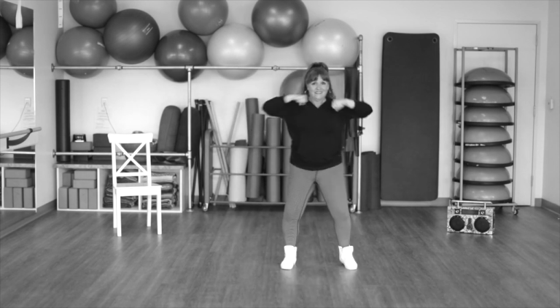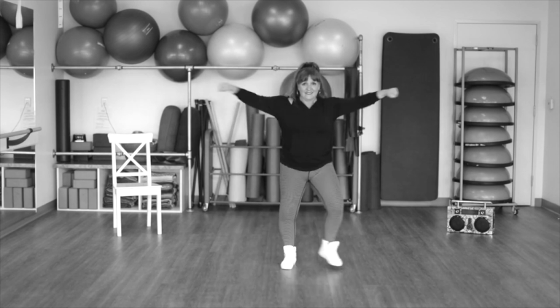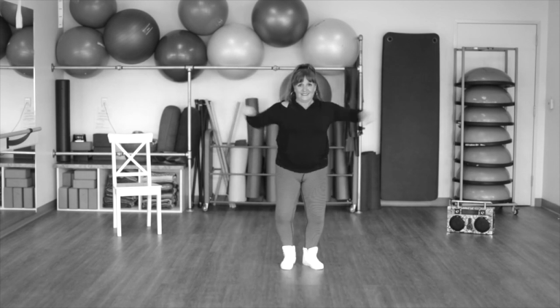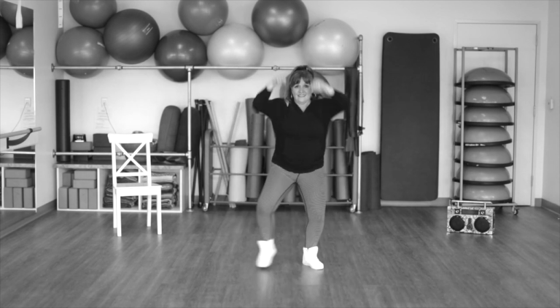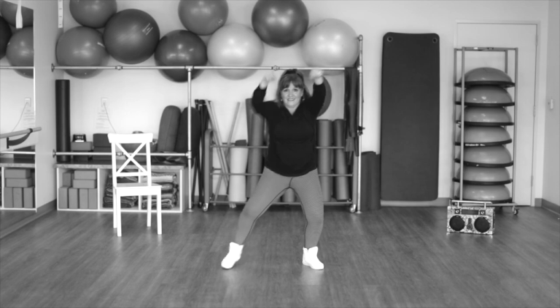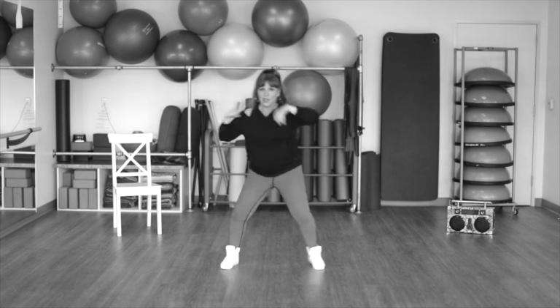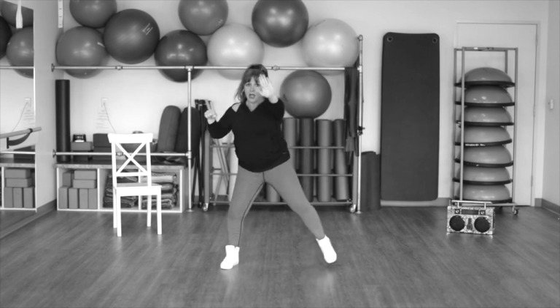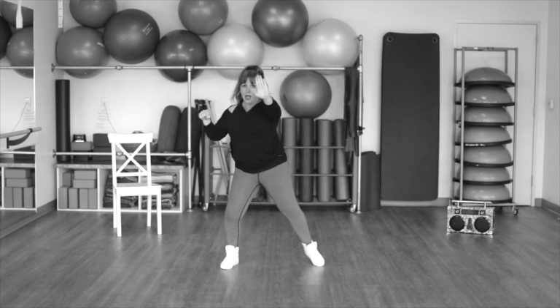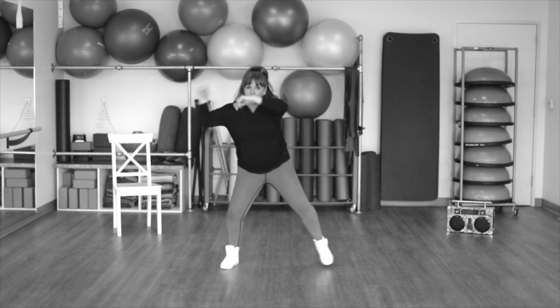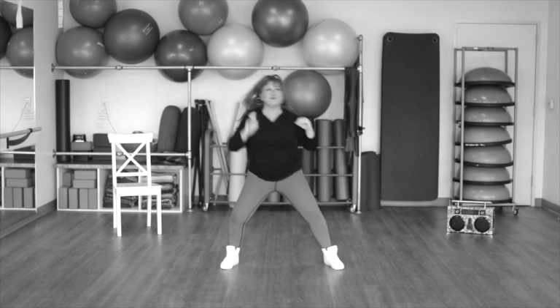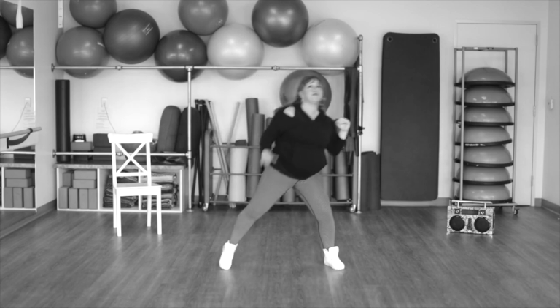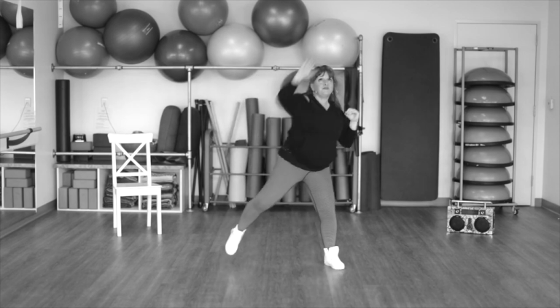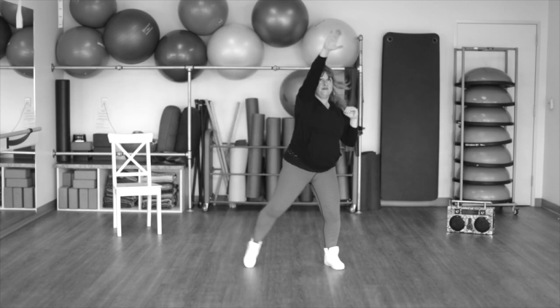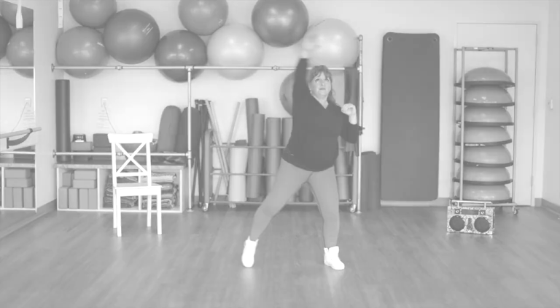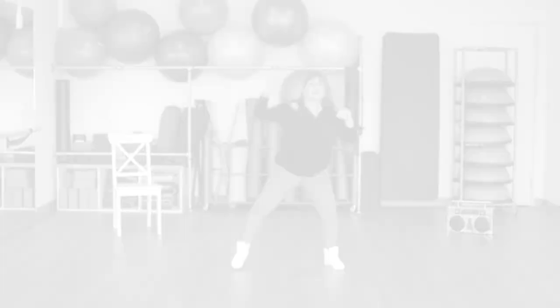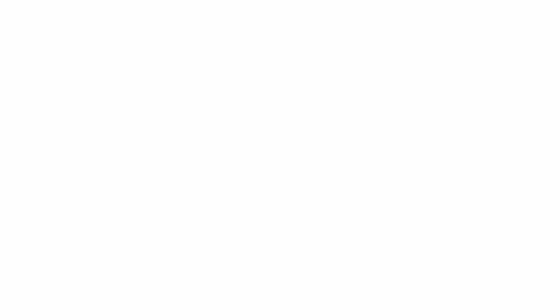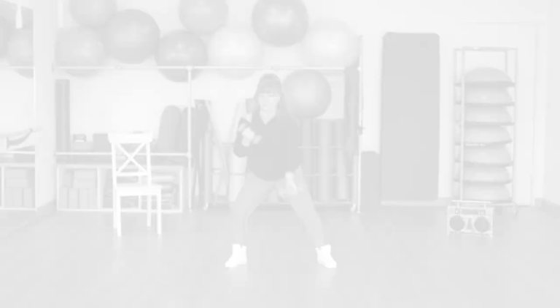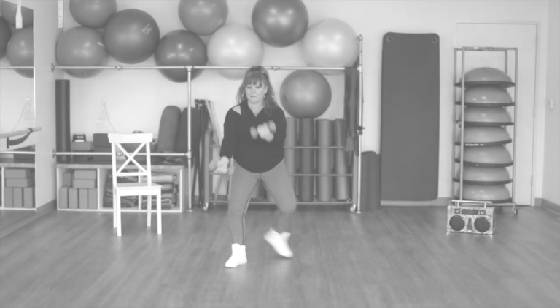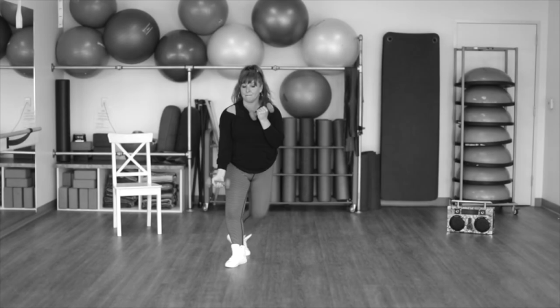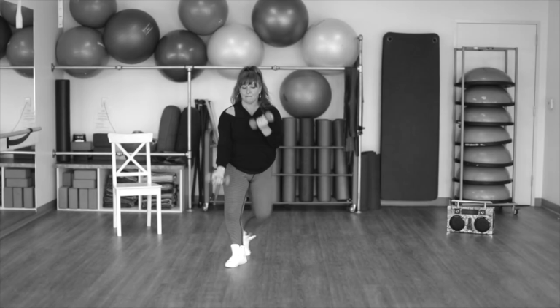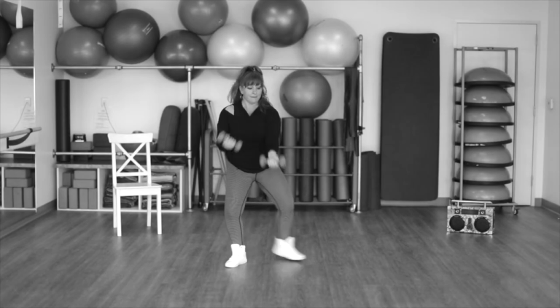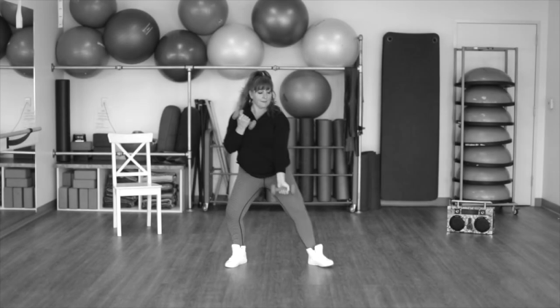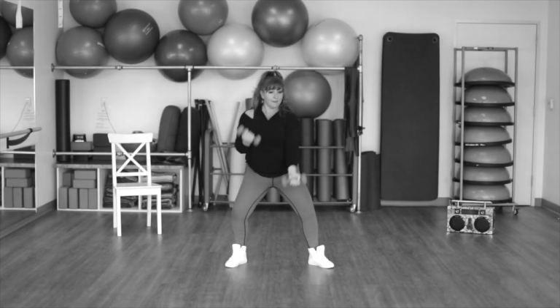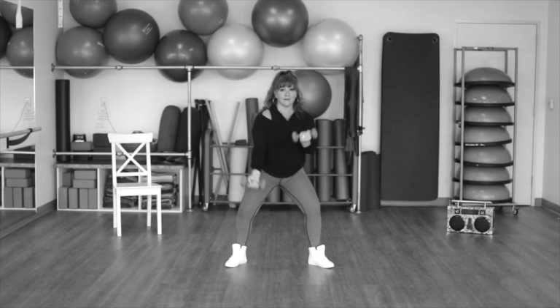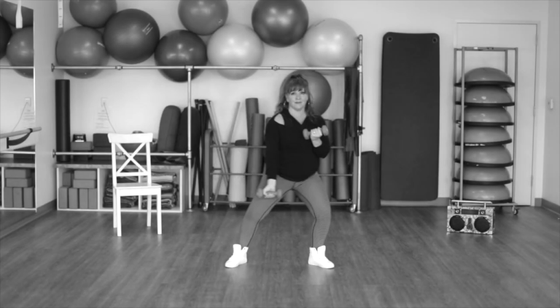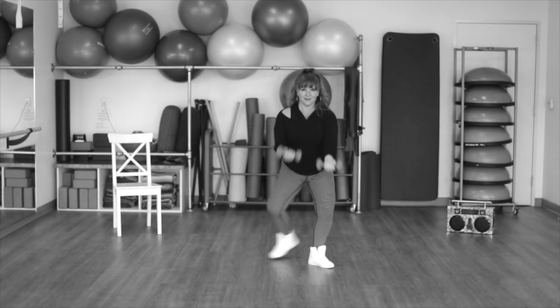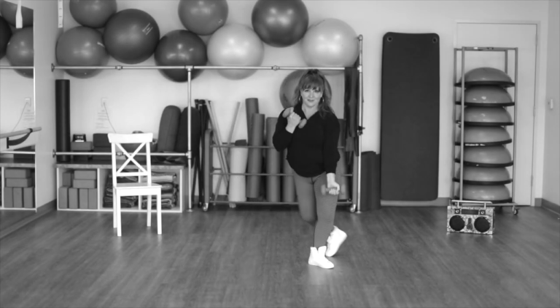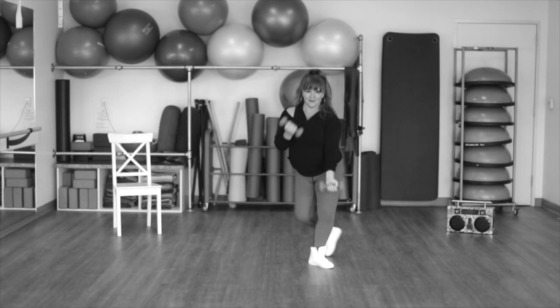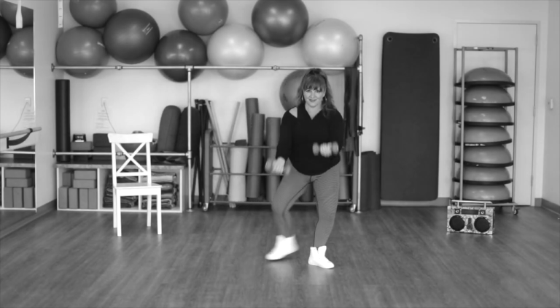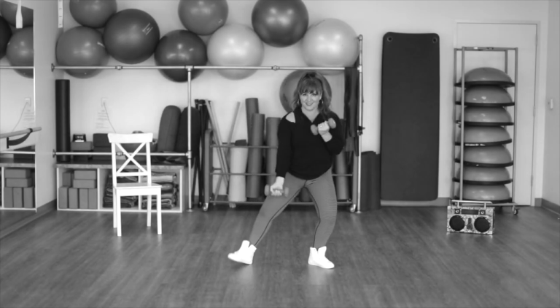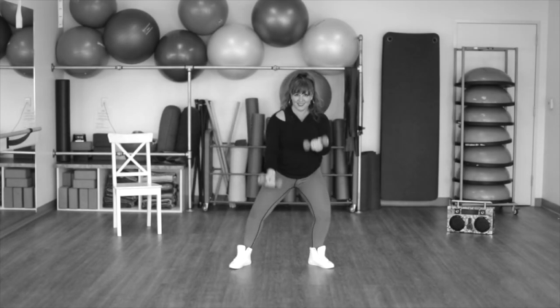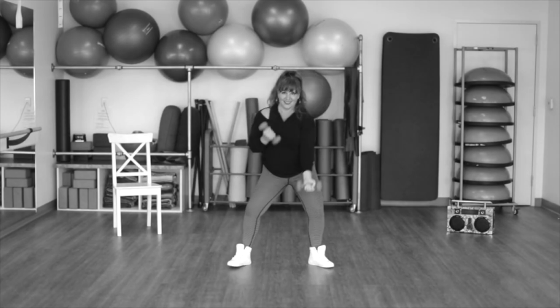All right, reach up. Here we go. Step up. Tap, two, three. Left, two, three.